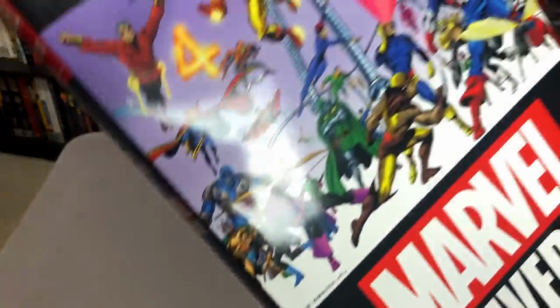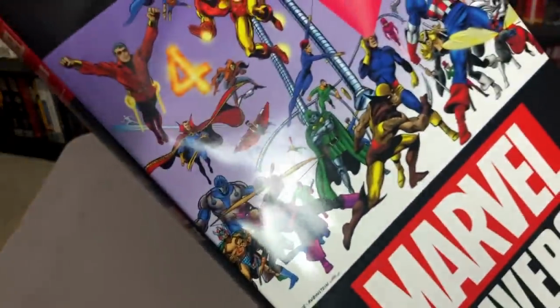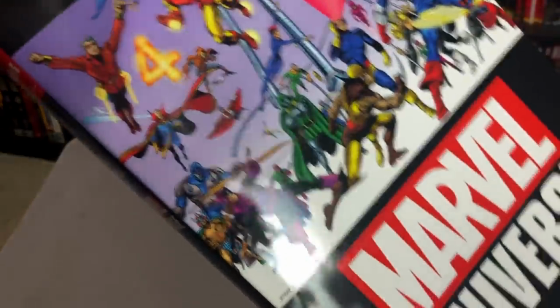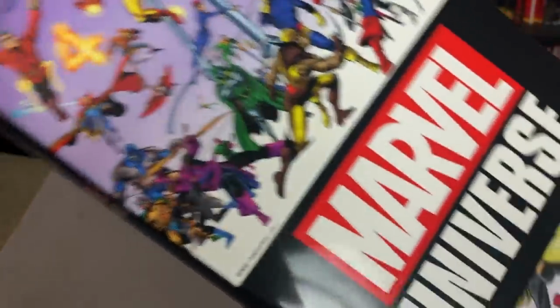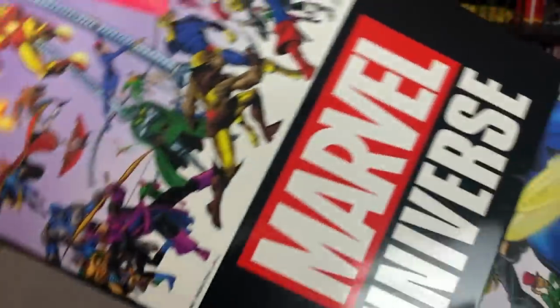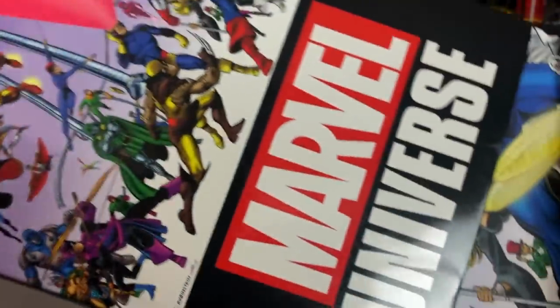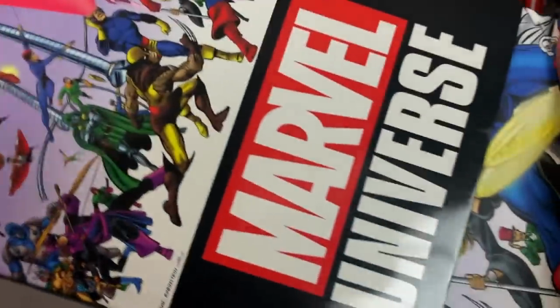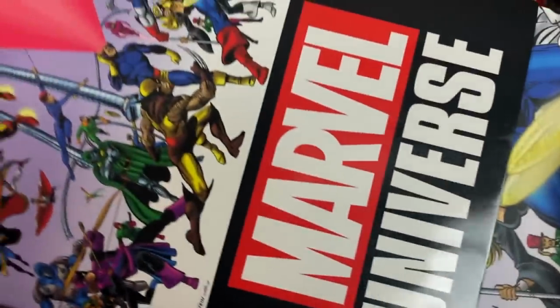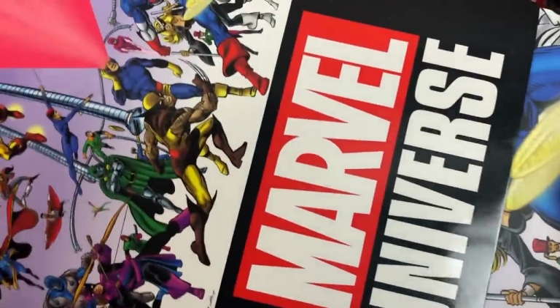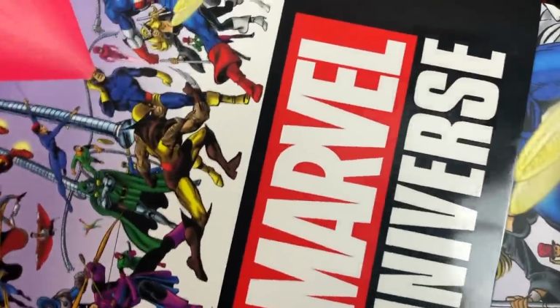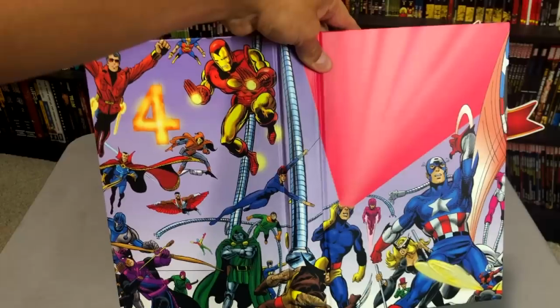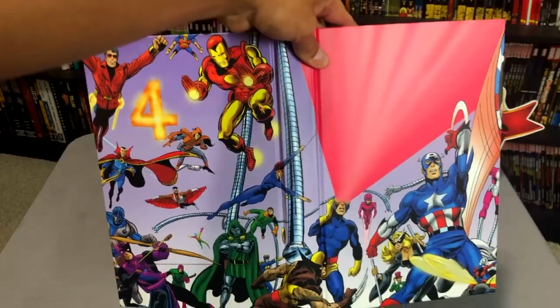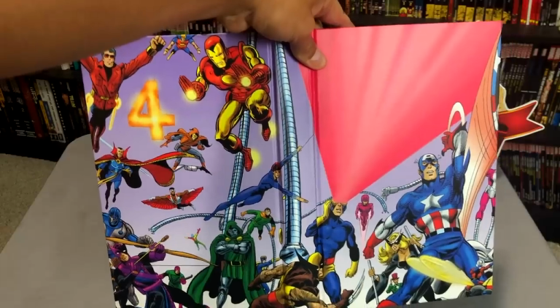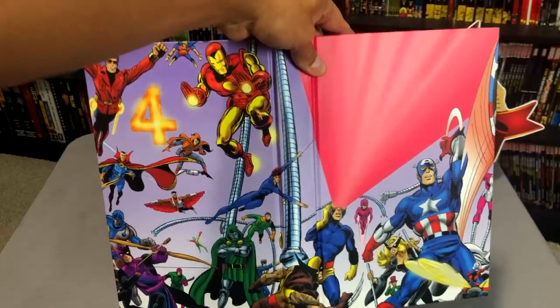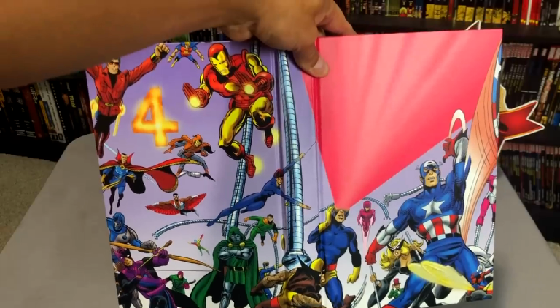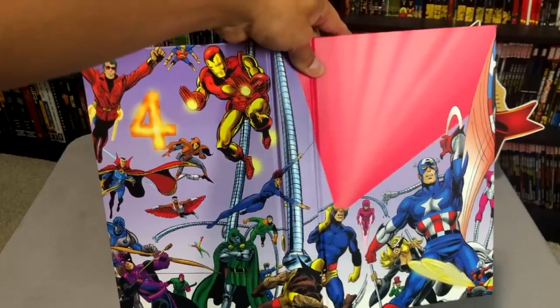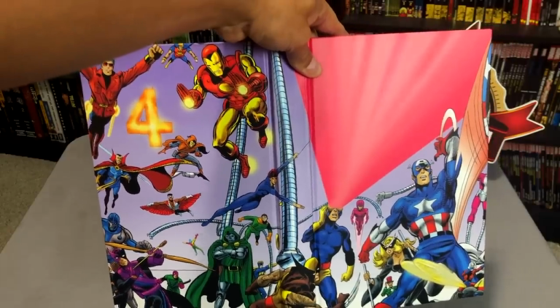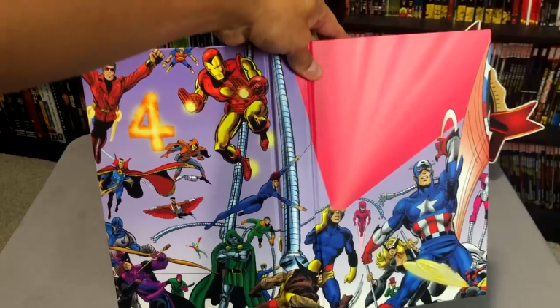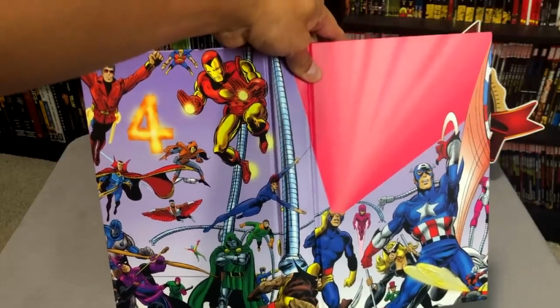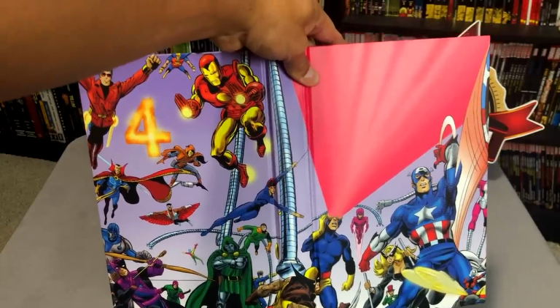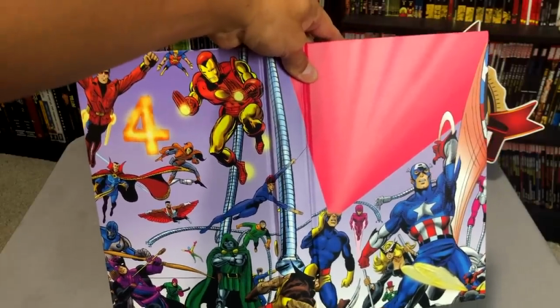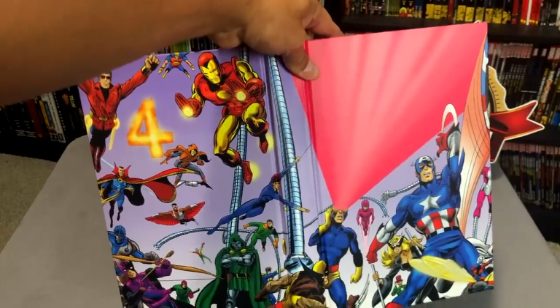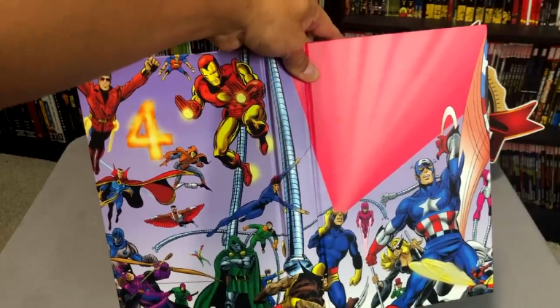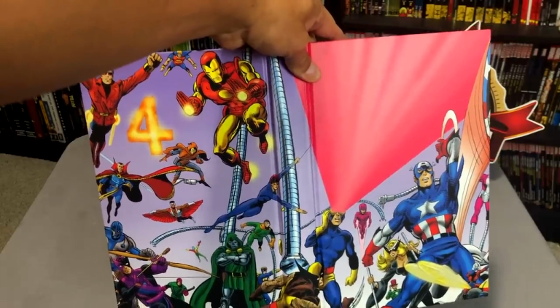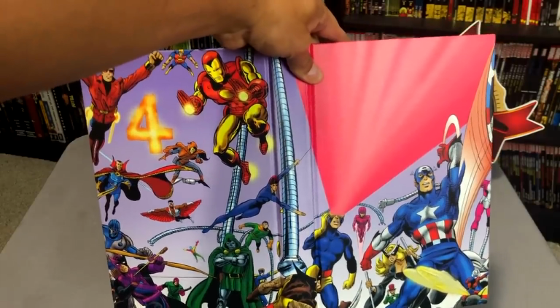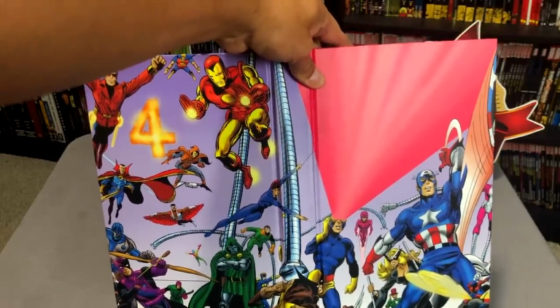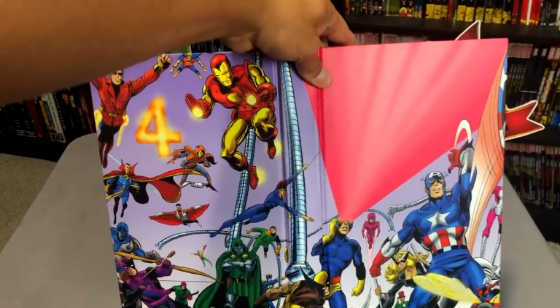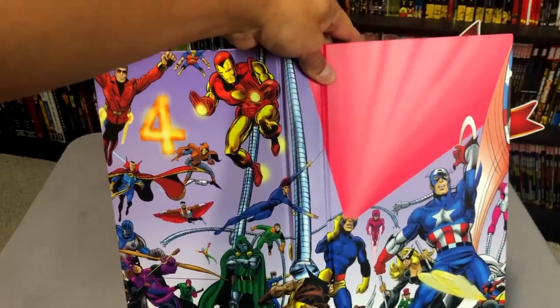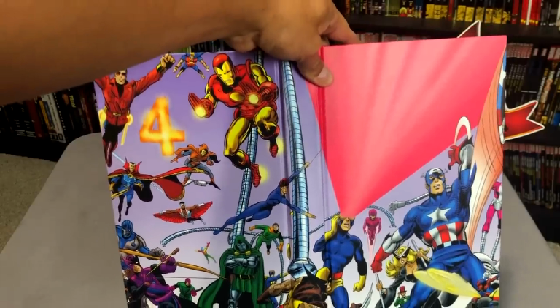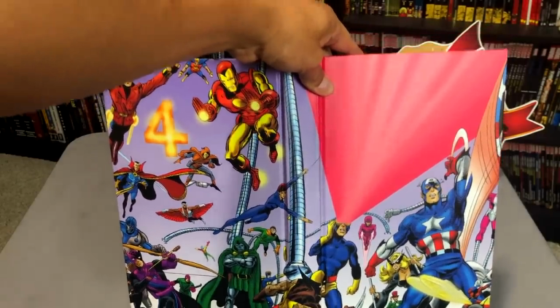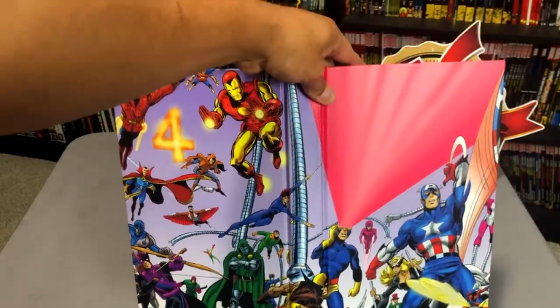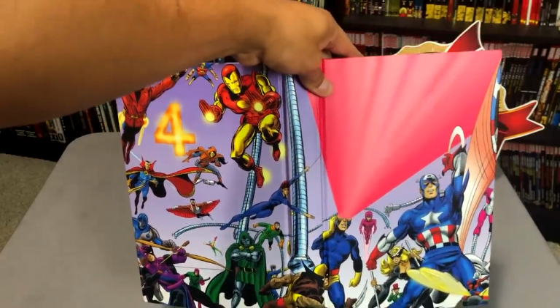Here is the spine of the book with Johnny on it. Now let's take a look under the dust jacket. What we have is that image from the cover just blown up so it looks like a splash page on the cover.